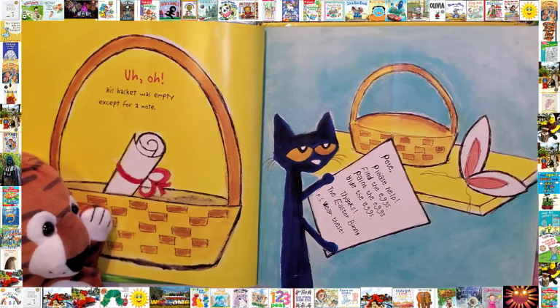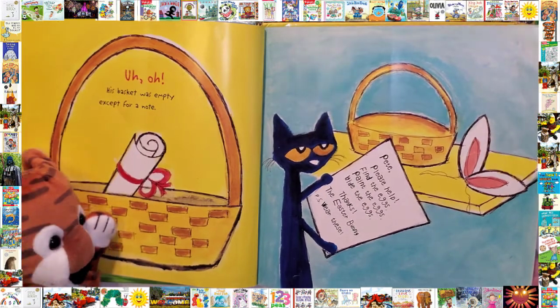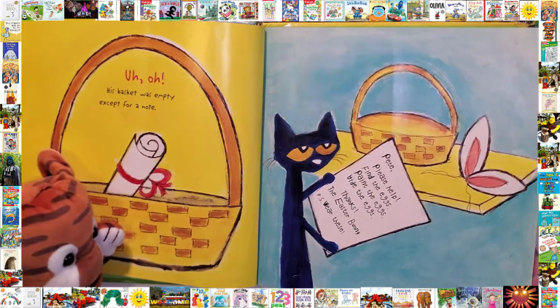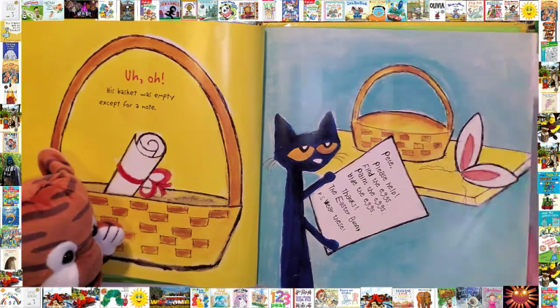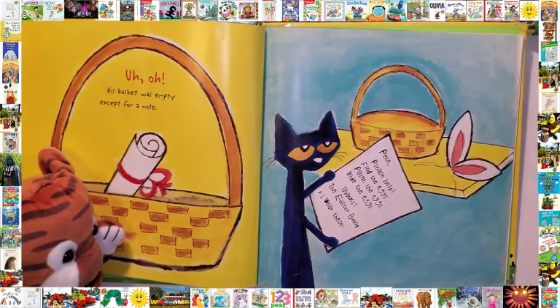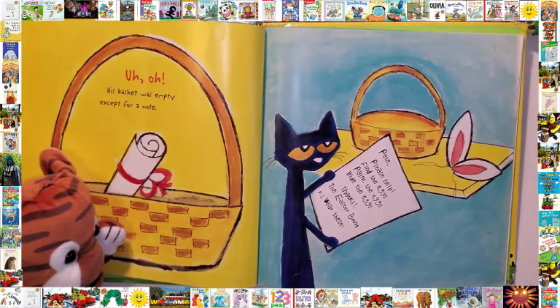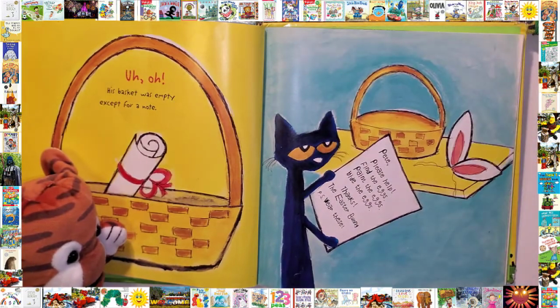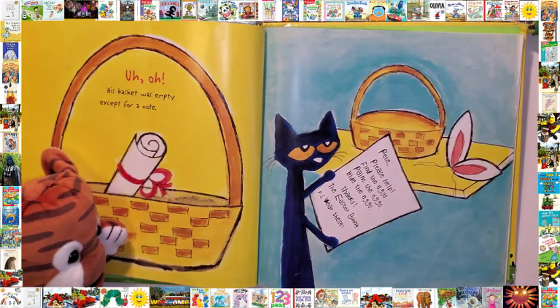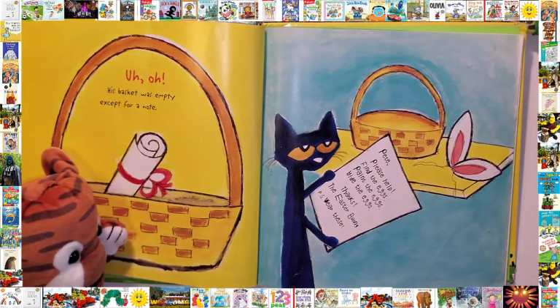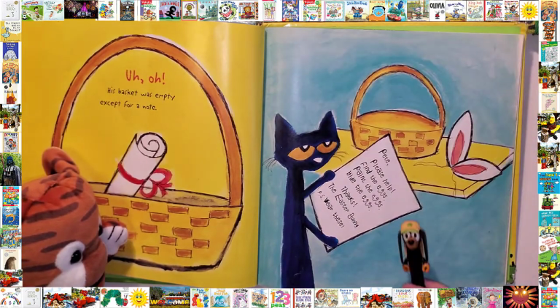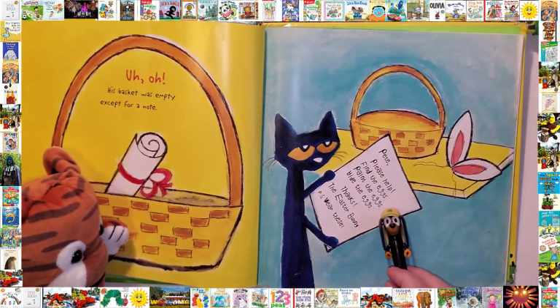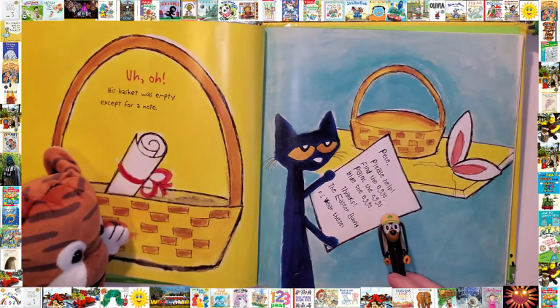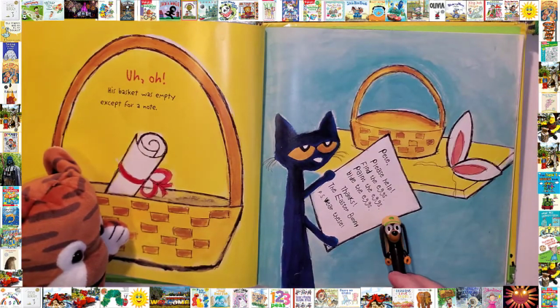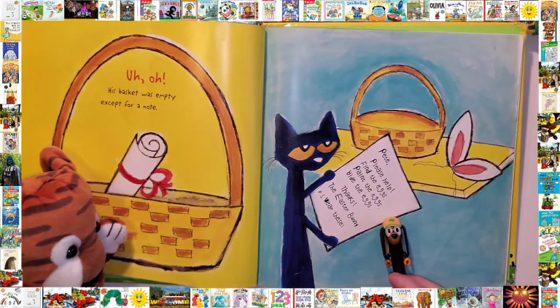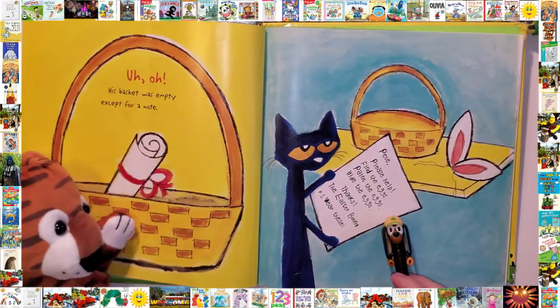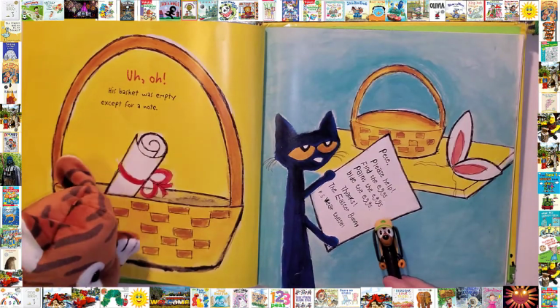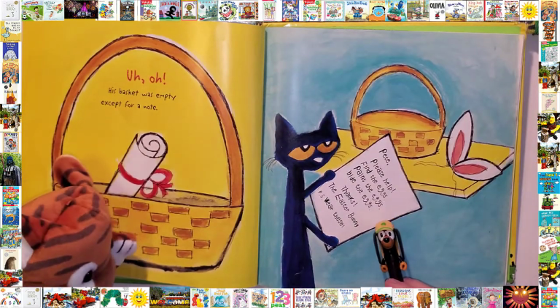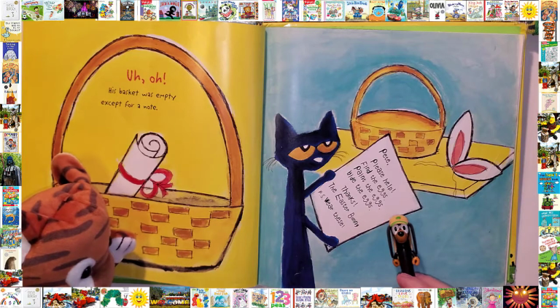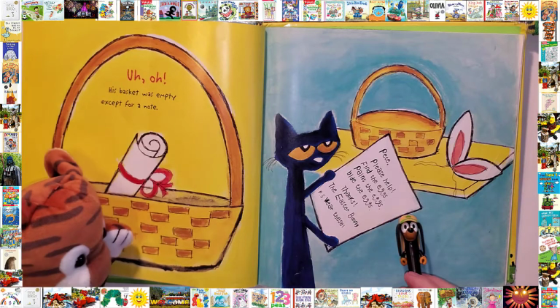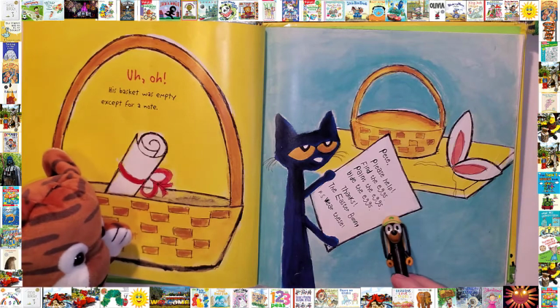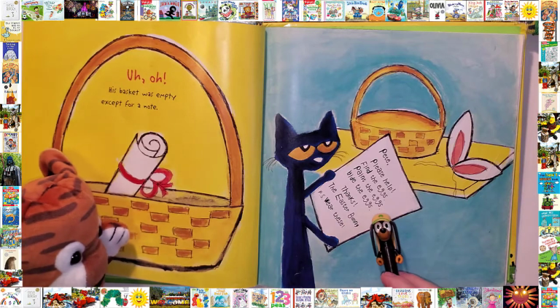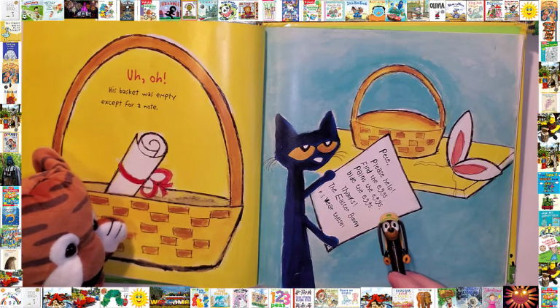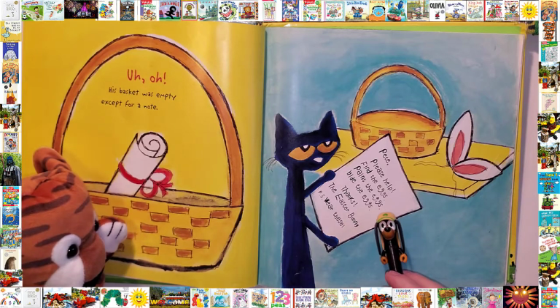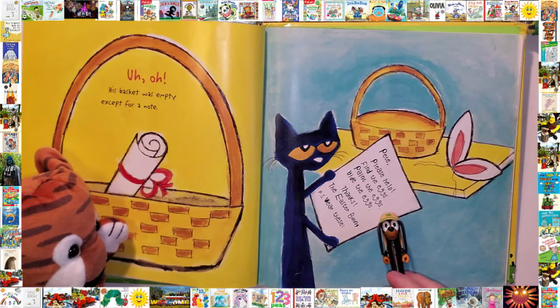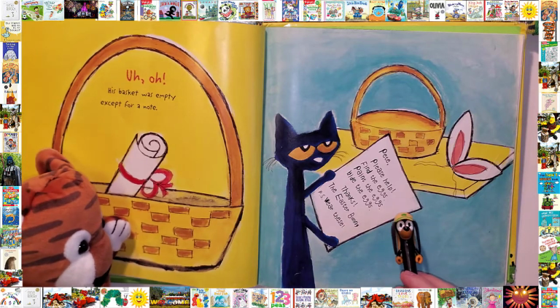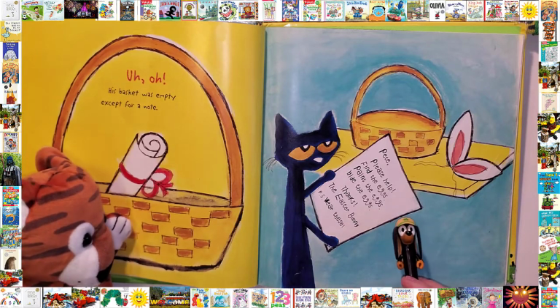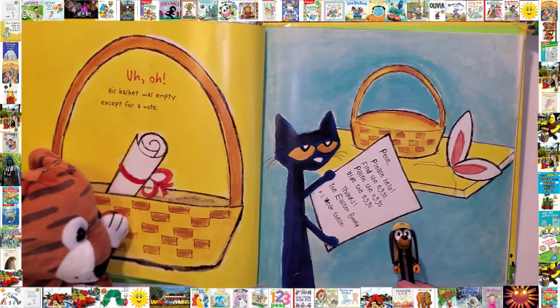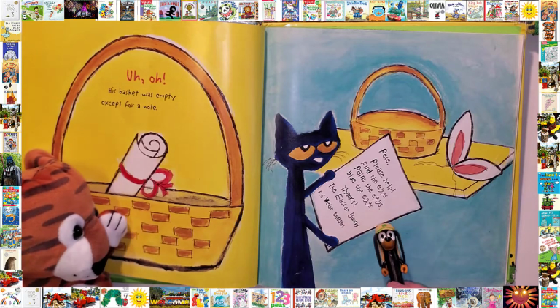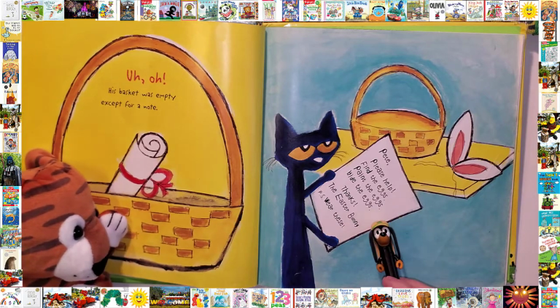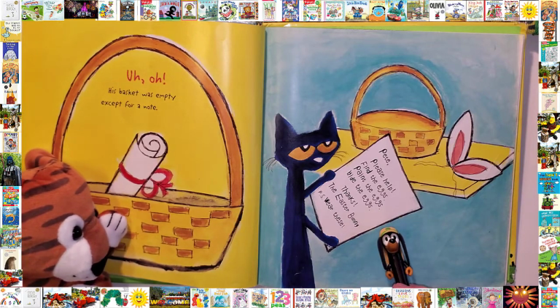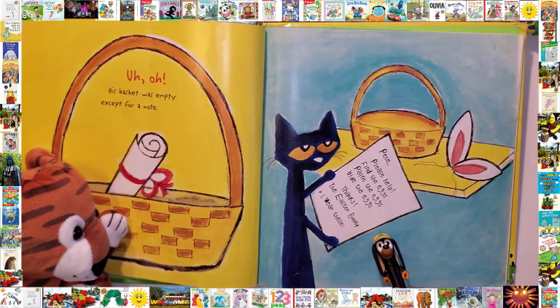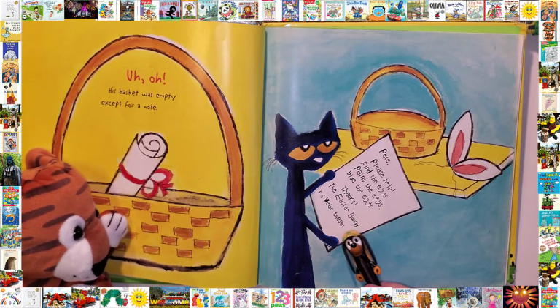The note read: Pete, please help. Find the eggs. Paint the eggs. Hide the eggs. Thanks, Easter Bunny.